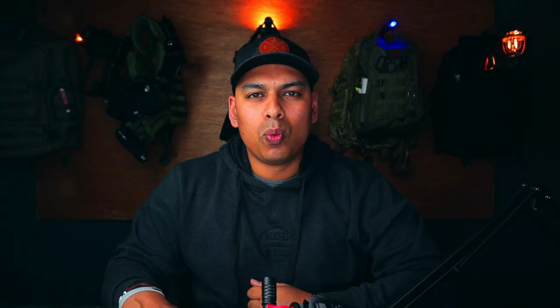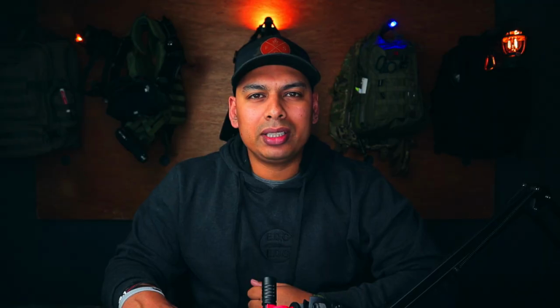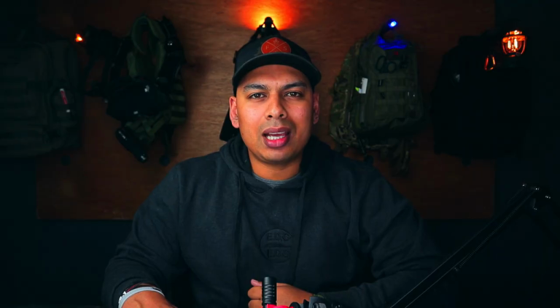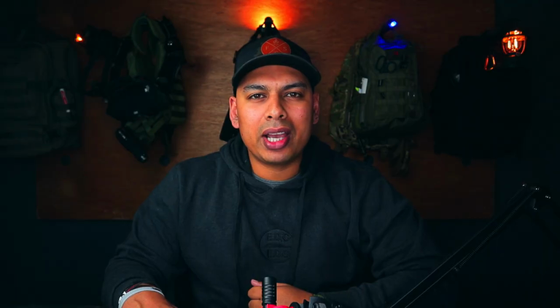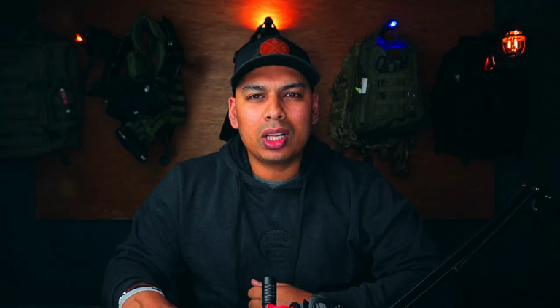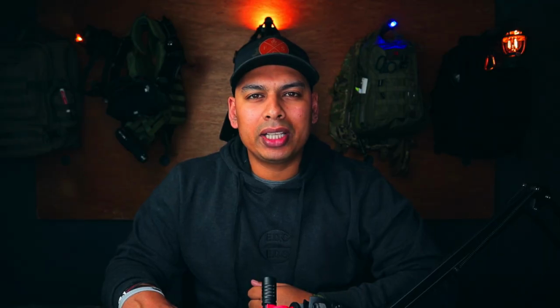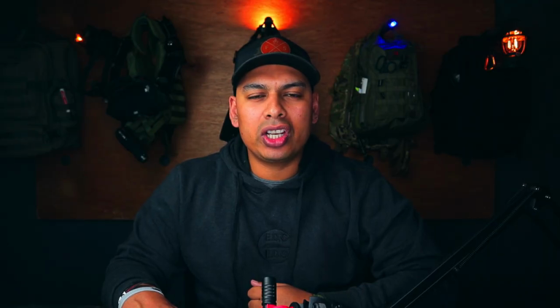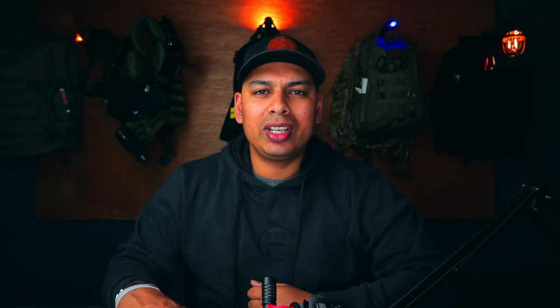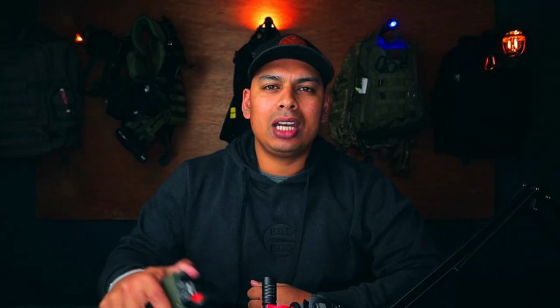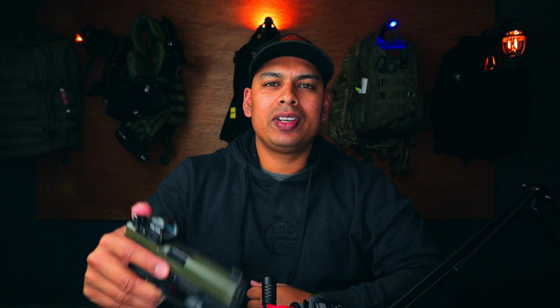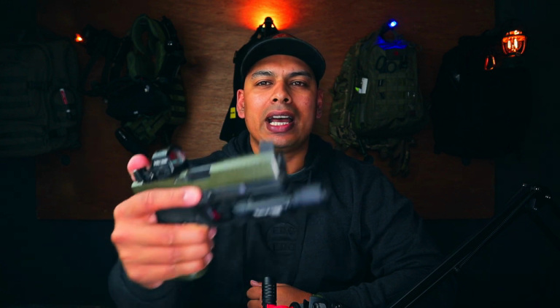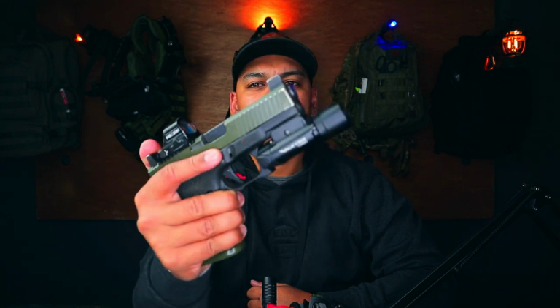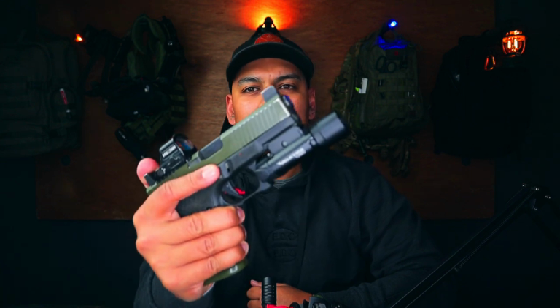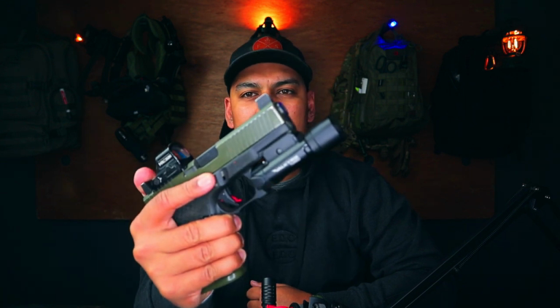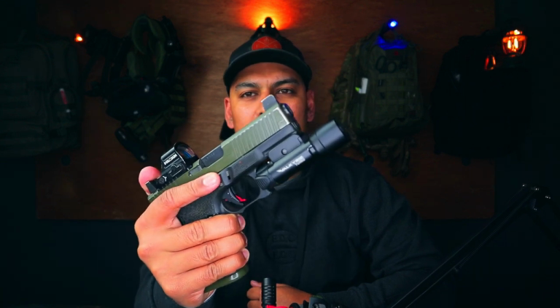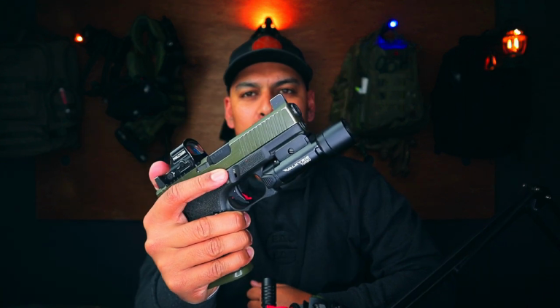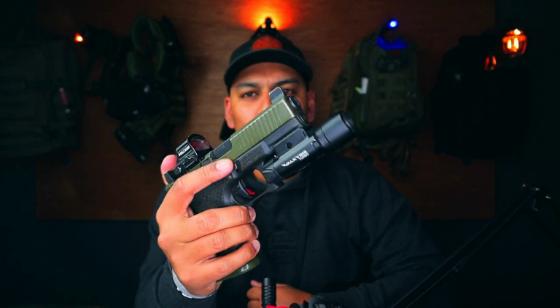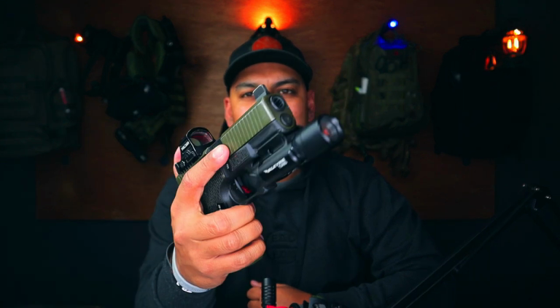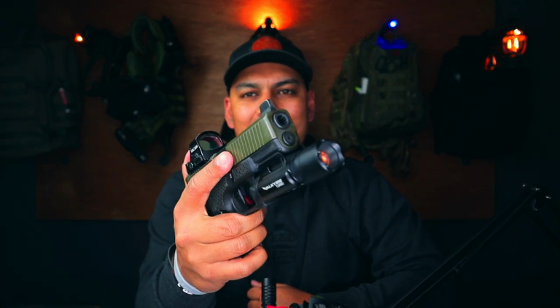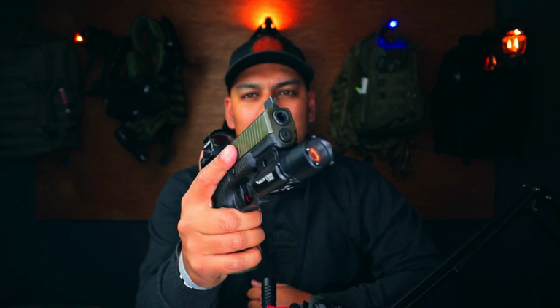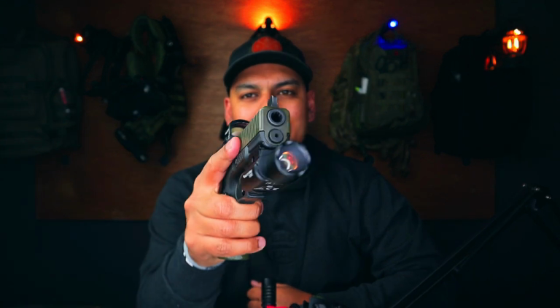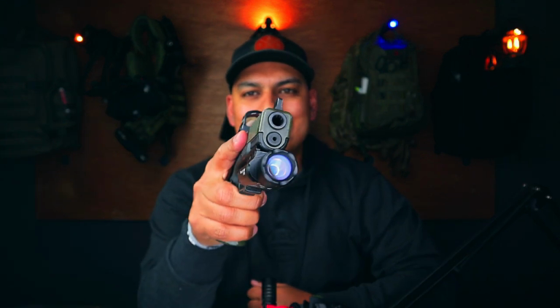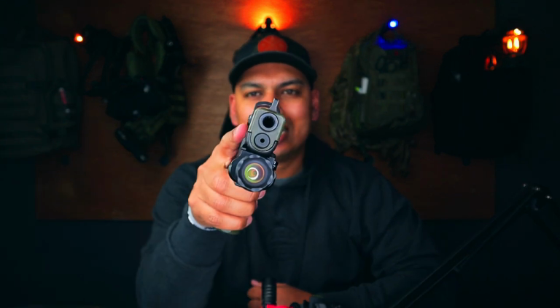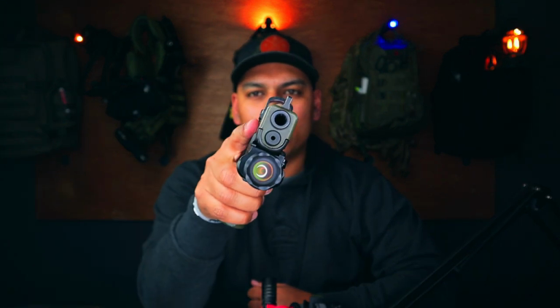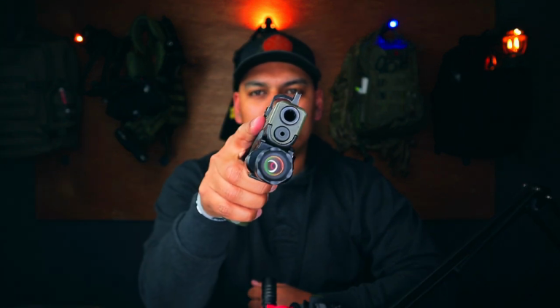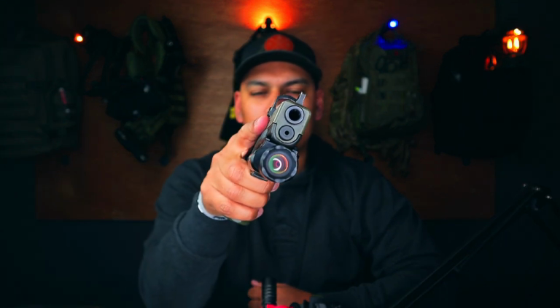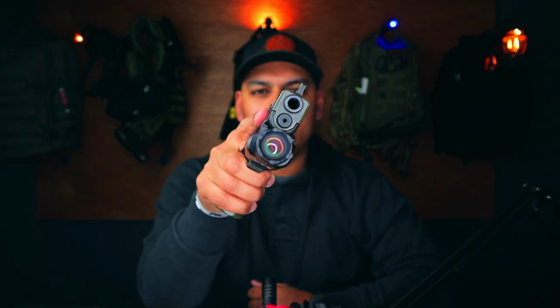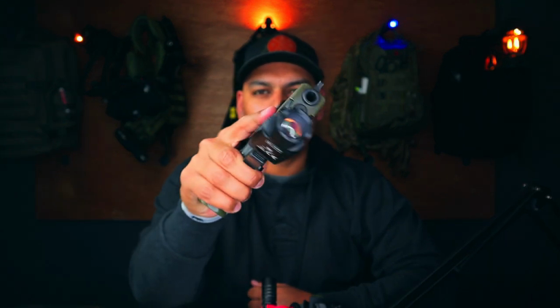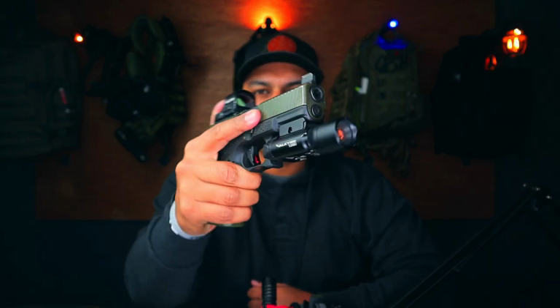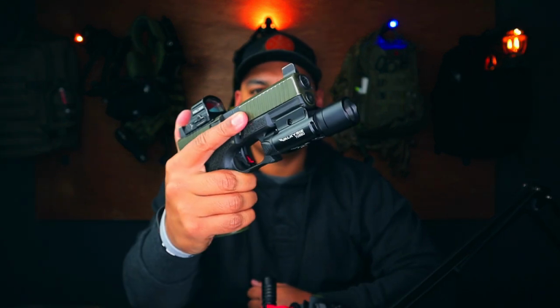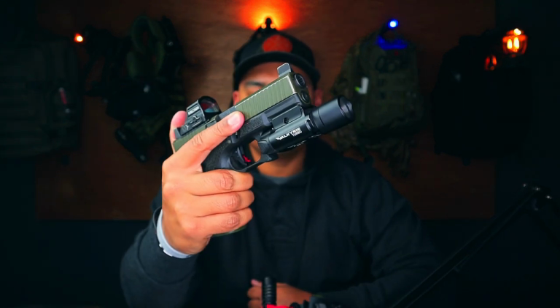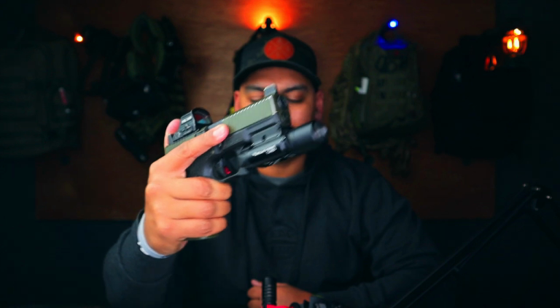What is up guys, welcome back to the channel. Olight's new Valkyrie Turbo is what we're going to be talking about today.